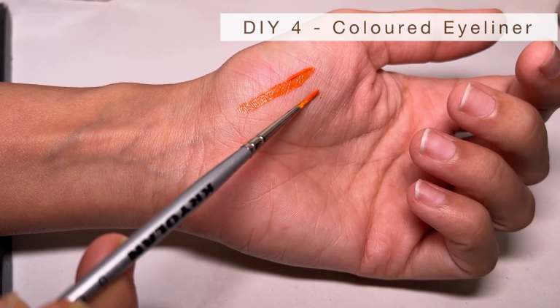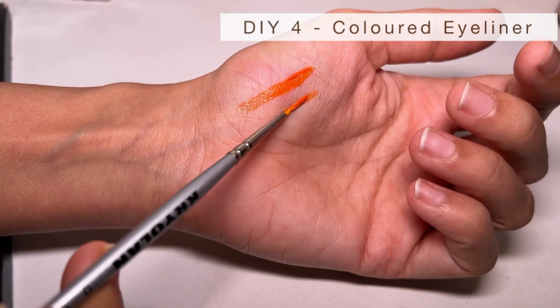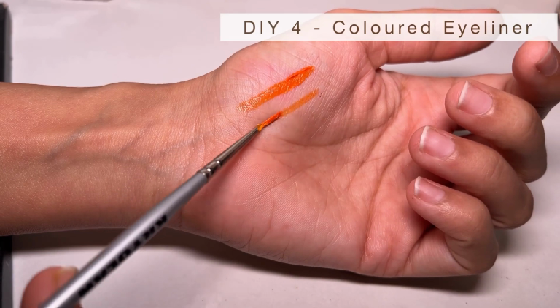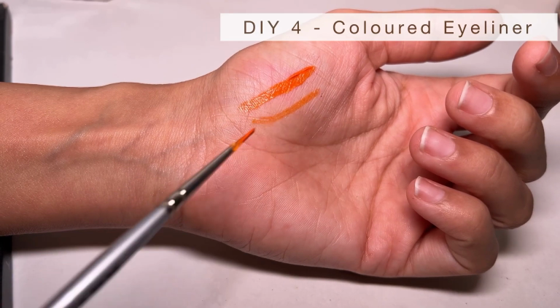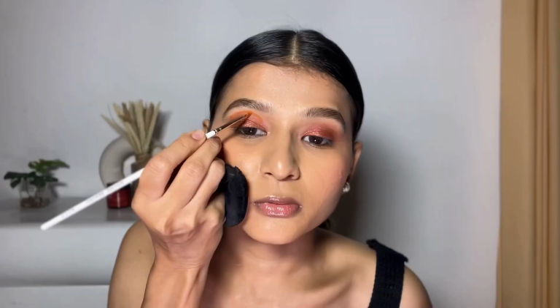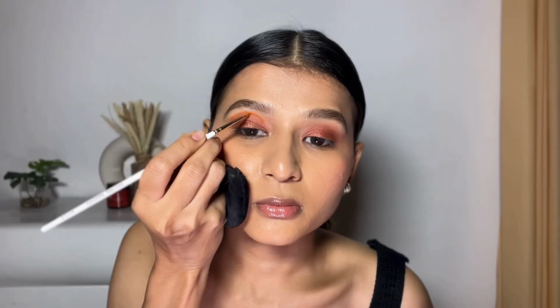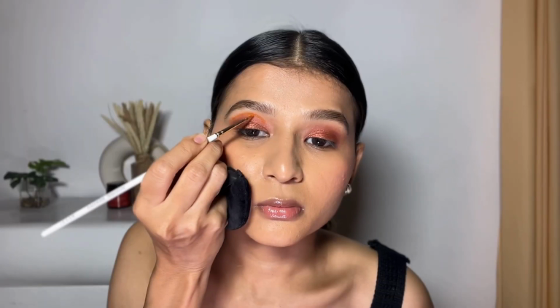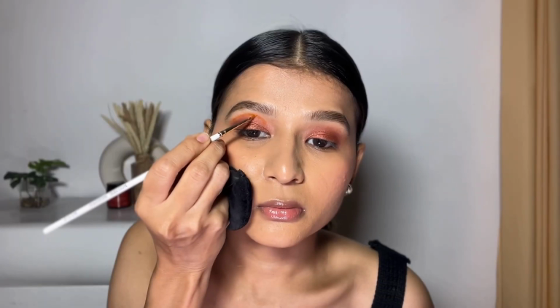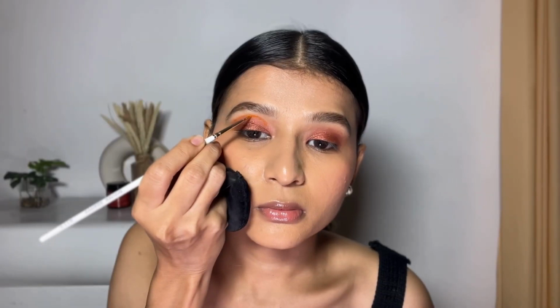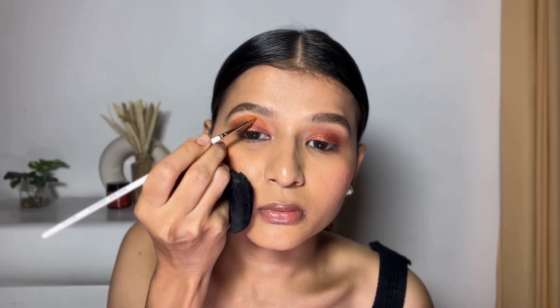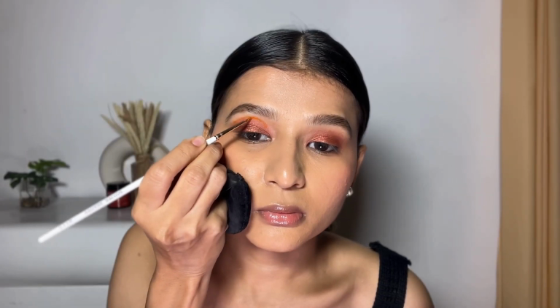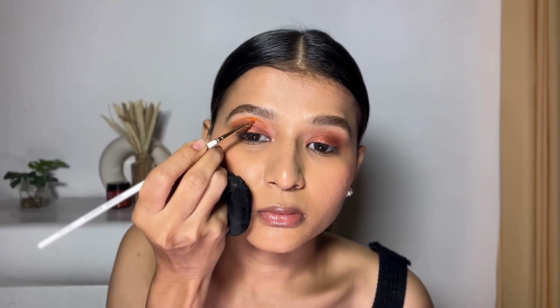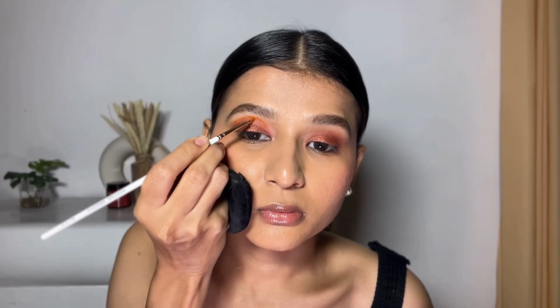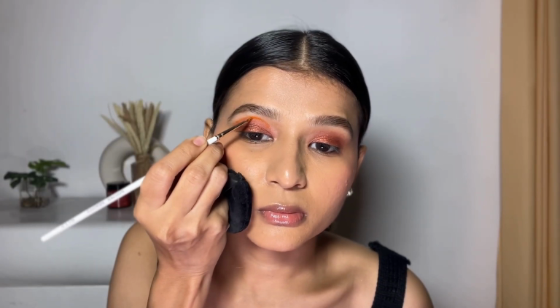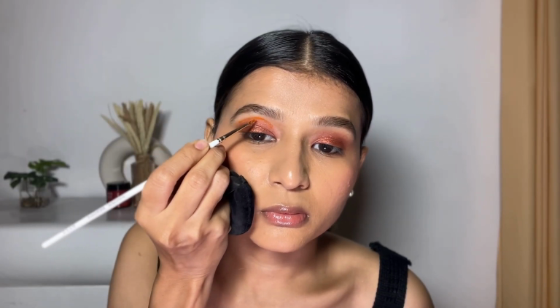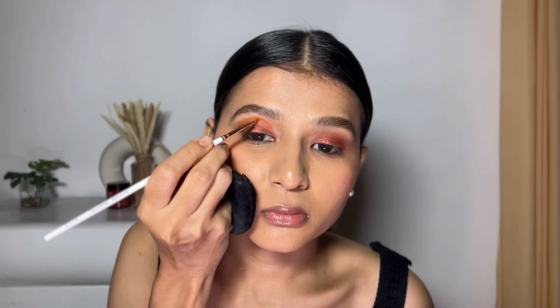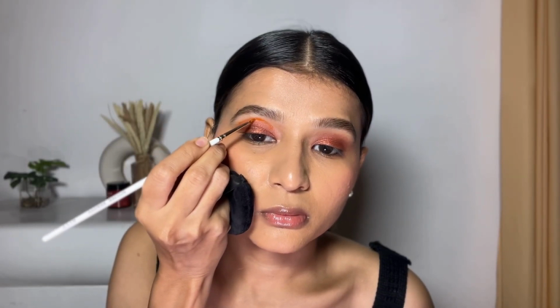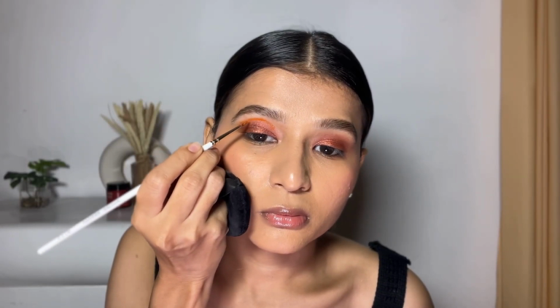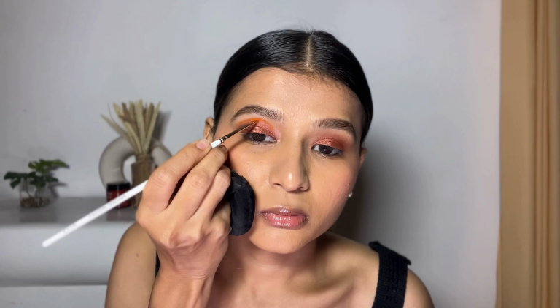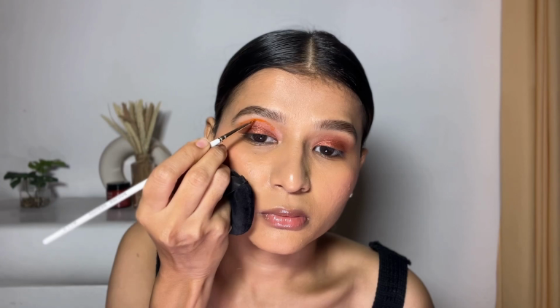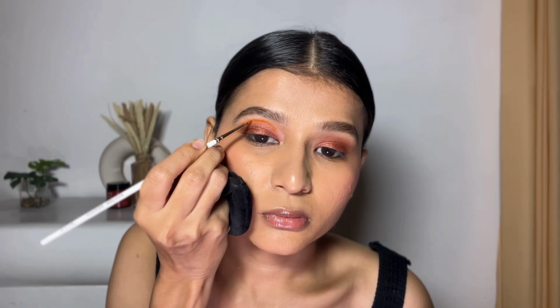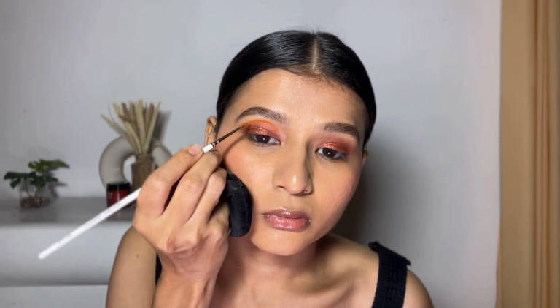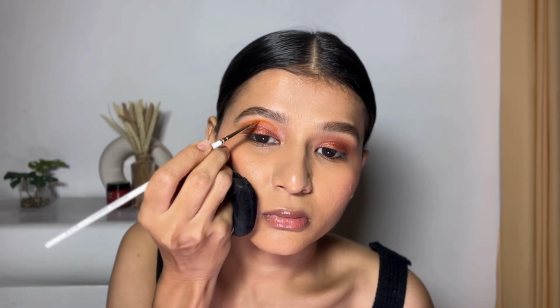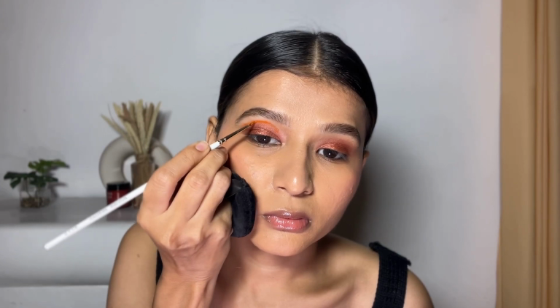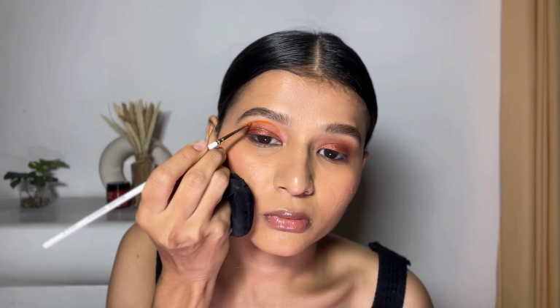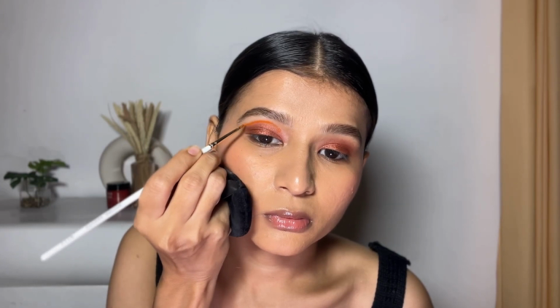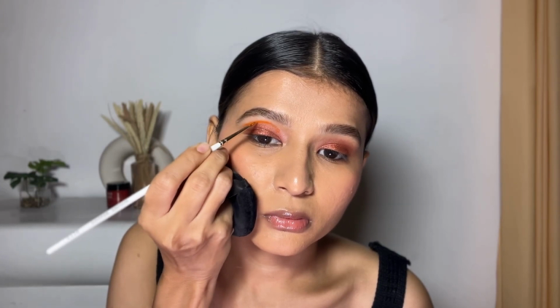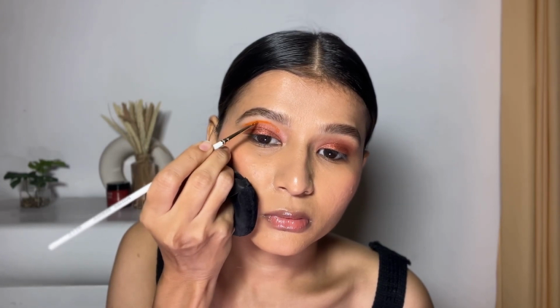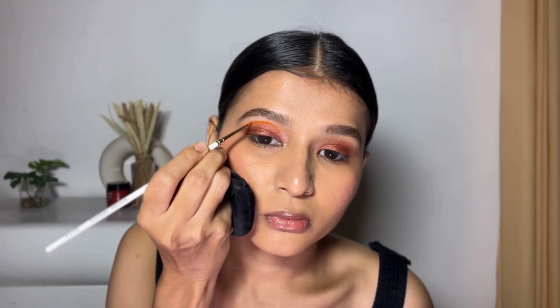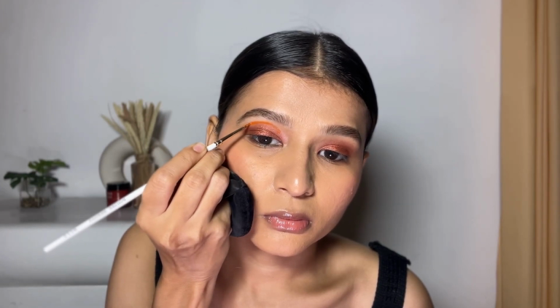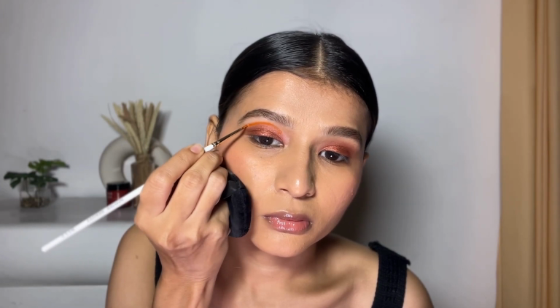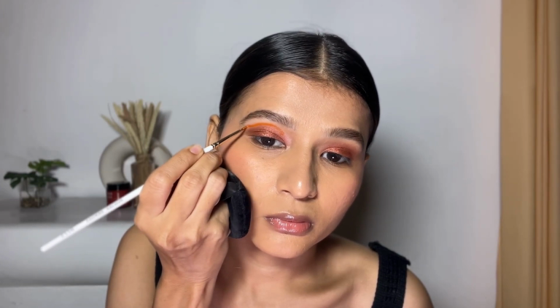The next one is very easy — colored liner. Spray some setting spray on a brush and pick your favorite eyeshadow with that brush. This is just like a water-activated liner, so it will come off easily with just water.